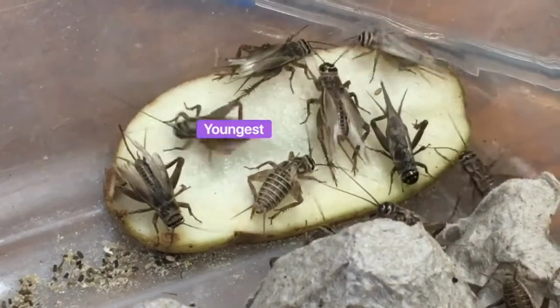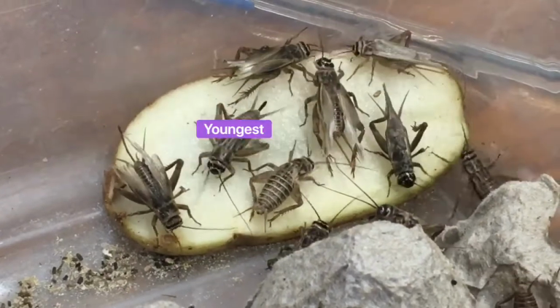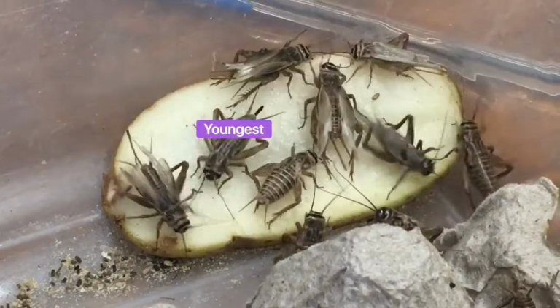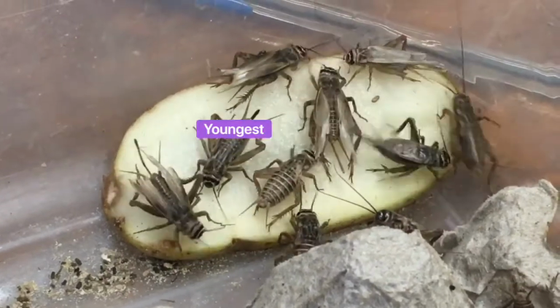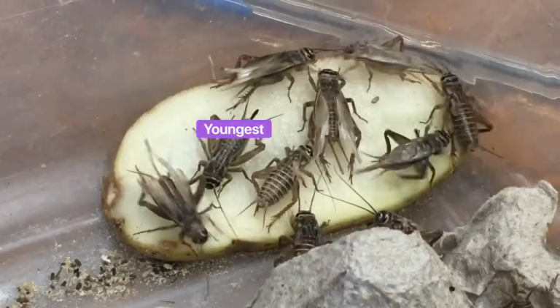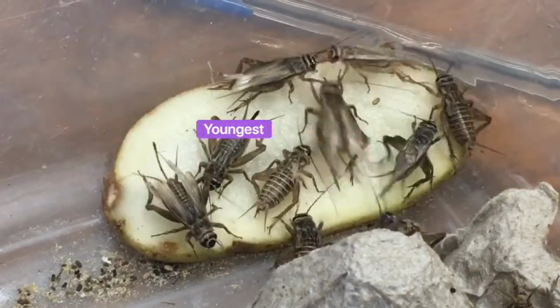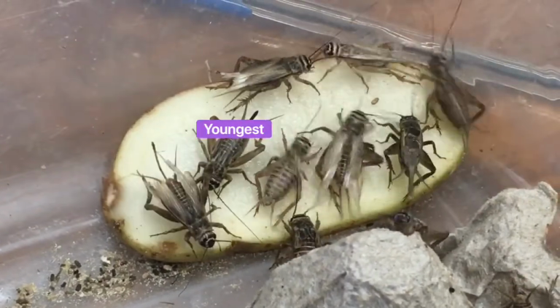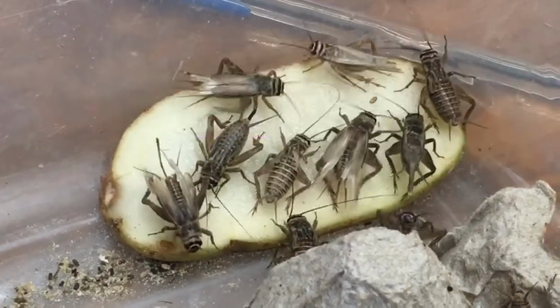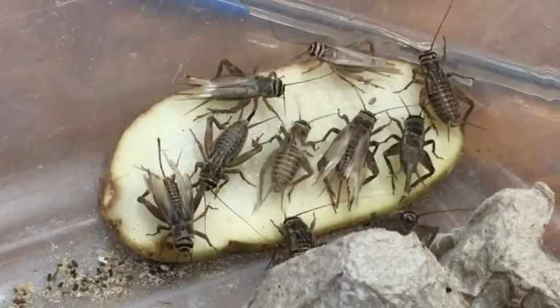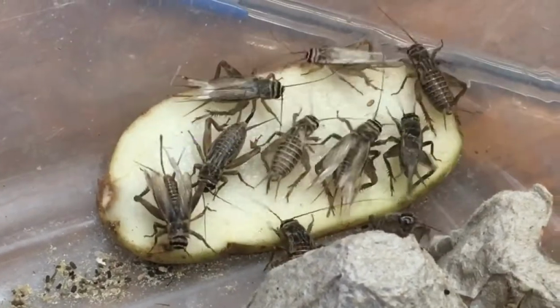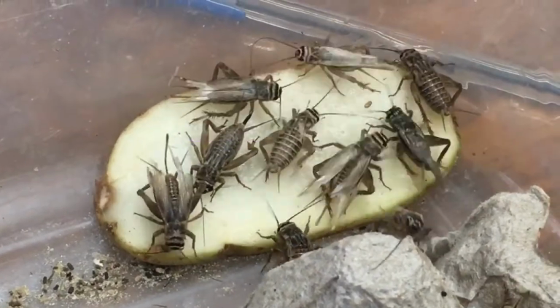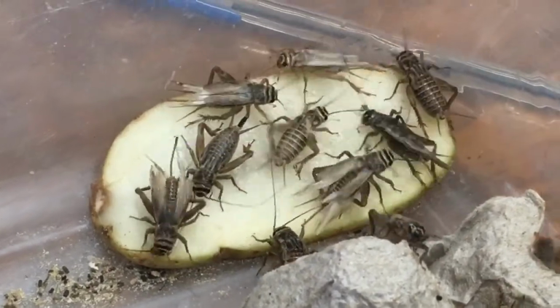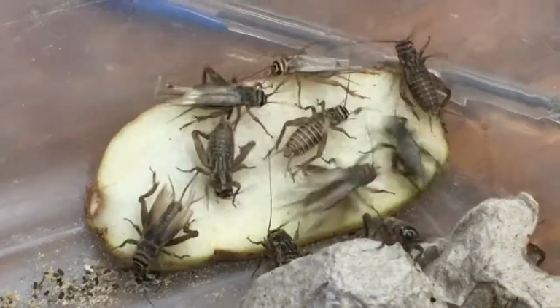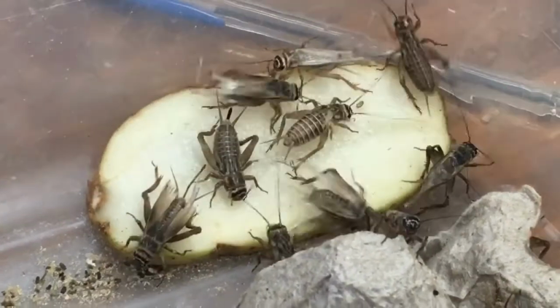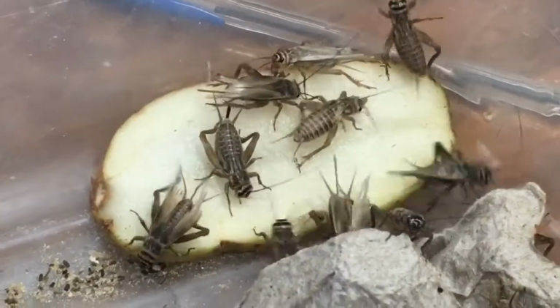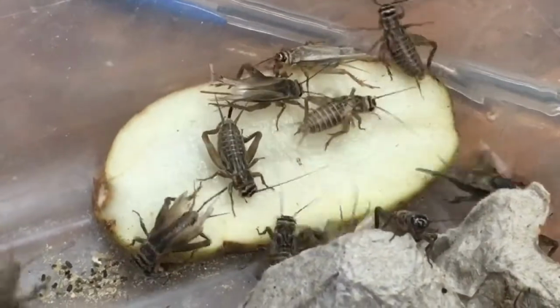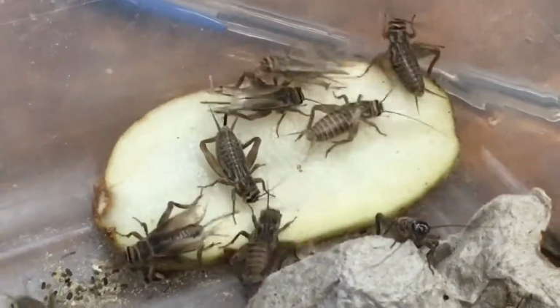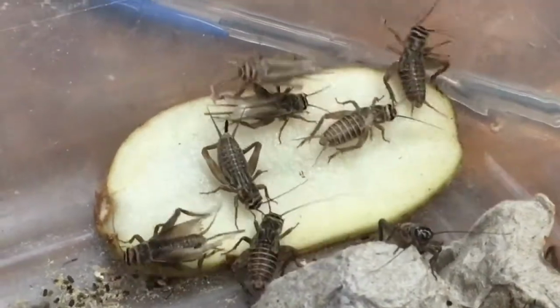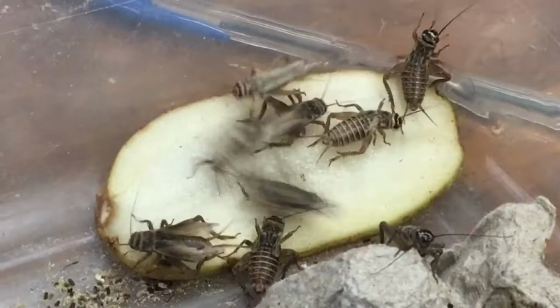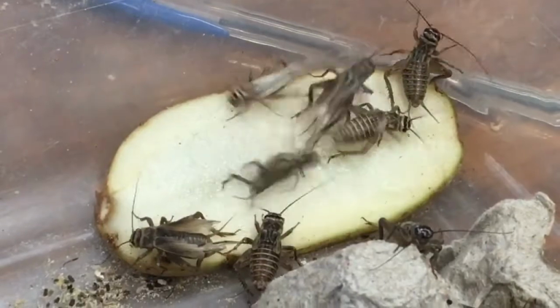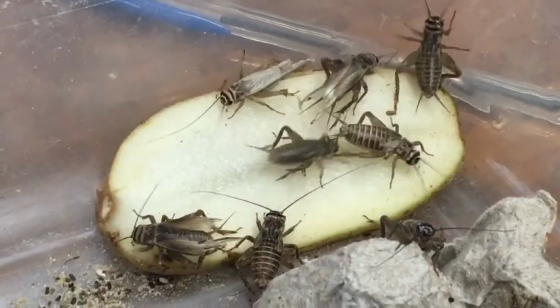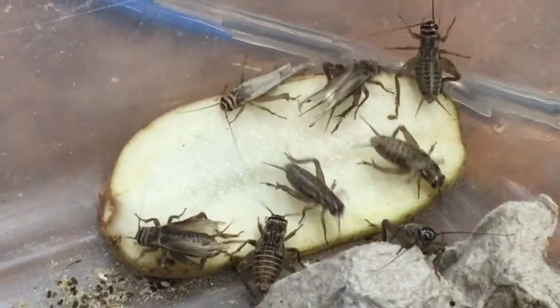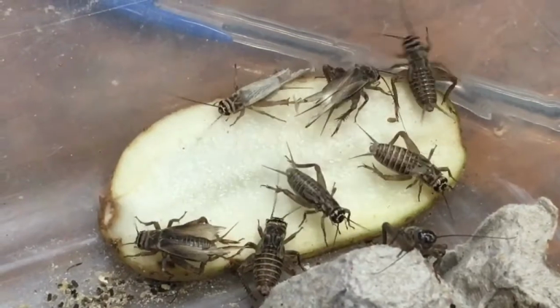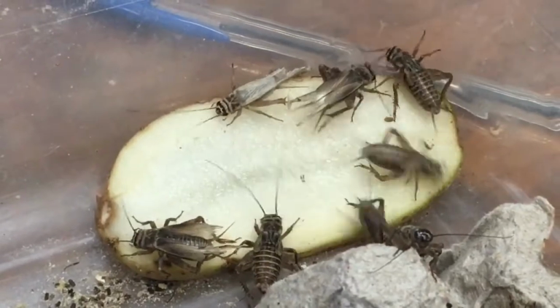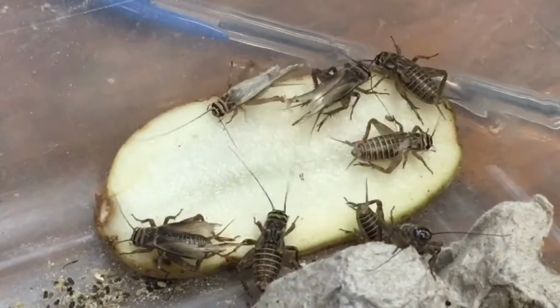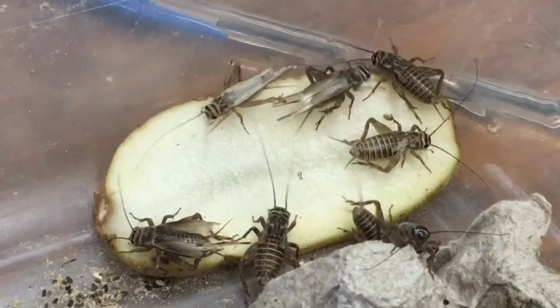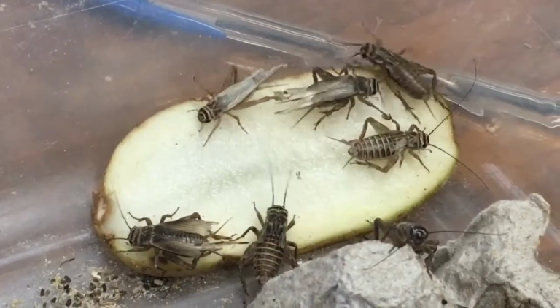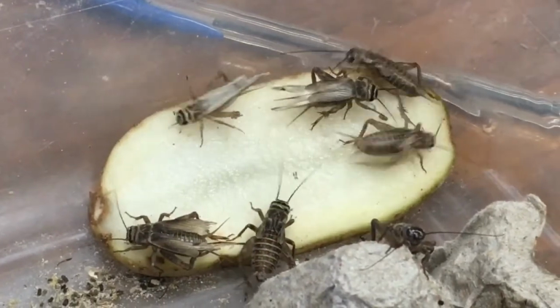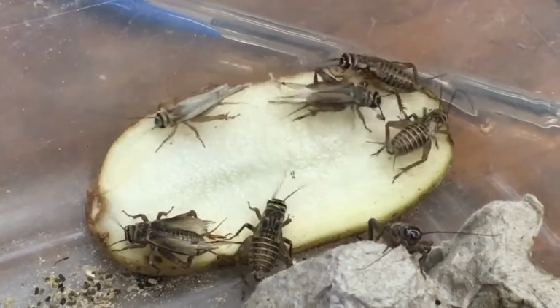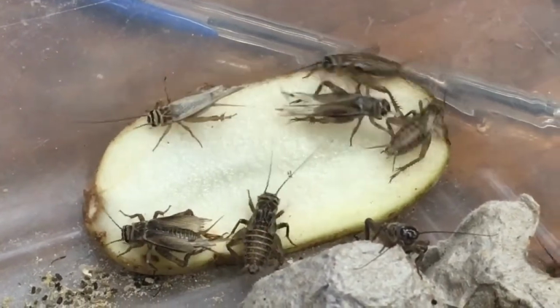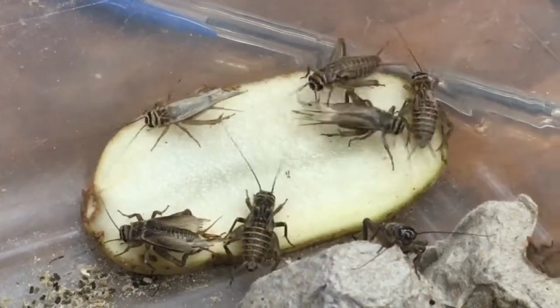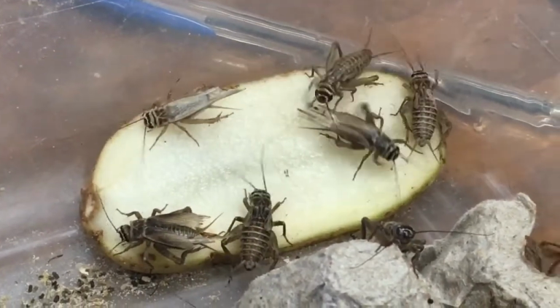This one right here is the youngest. It still needs to go through one more shed before it's ready to breed.